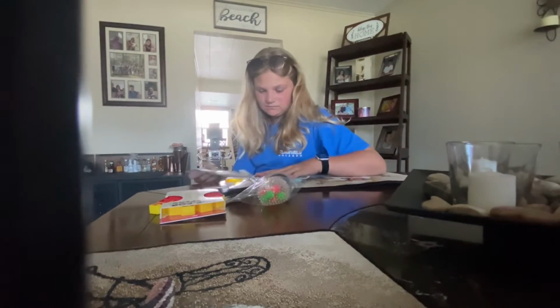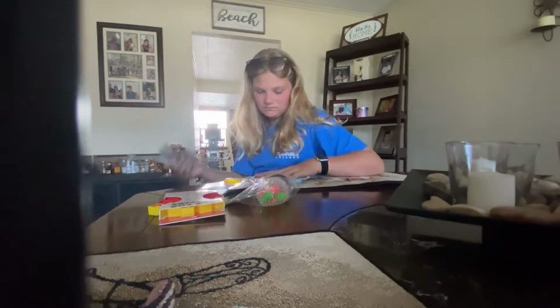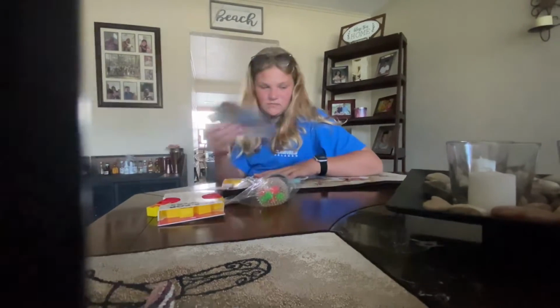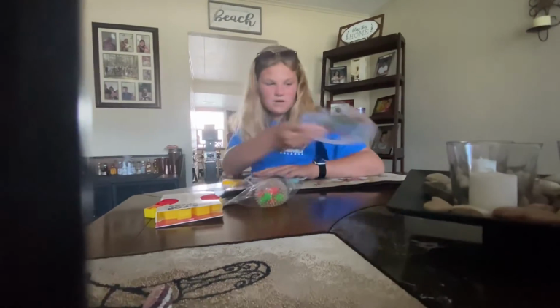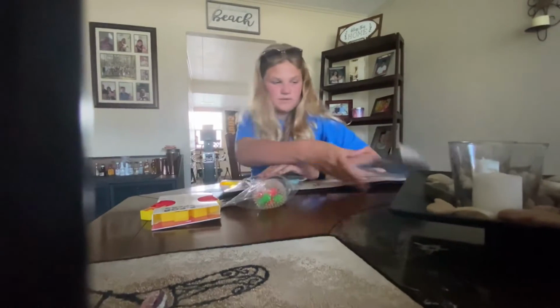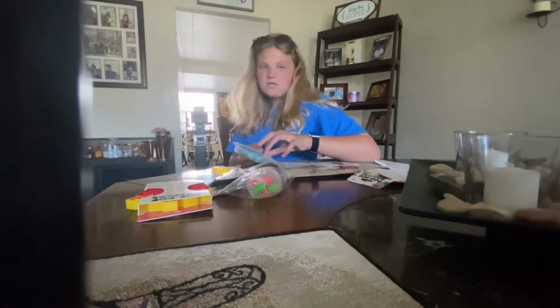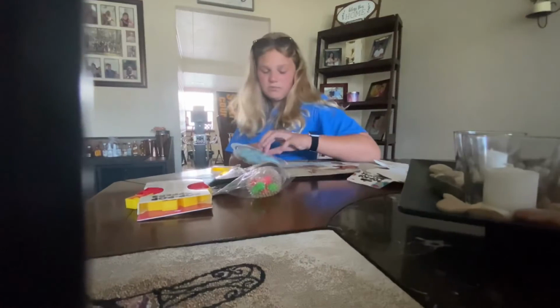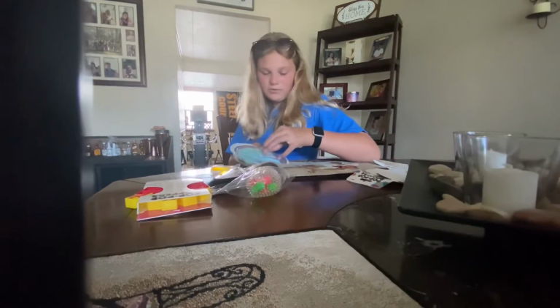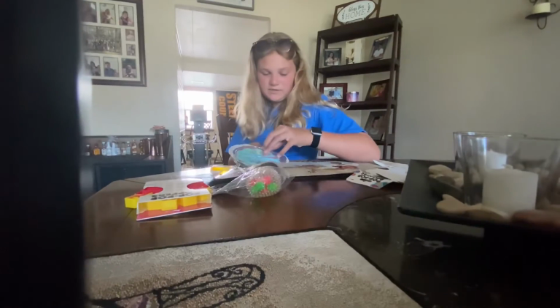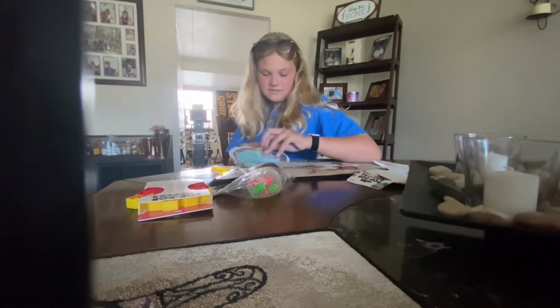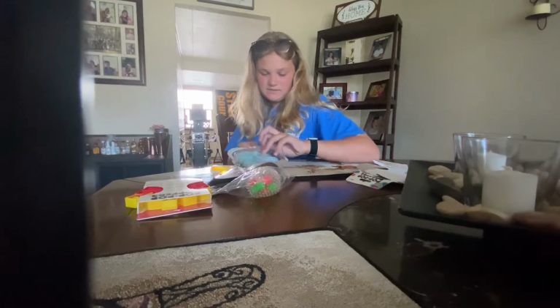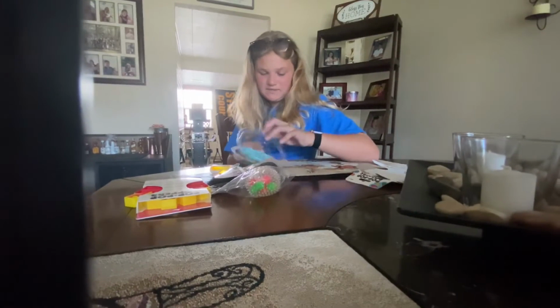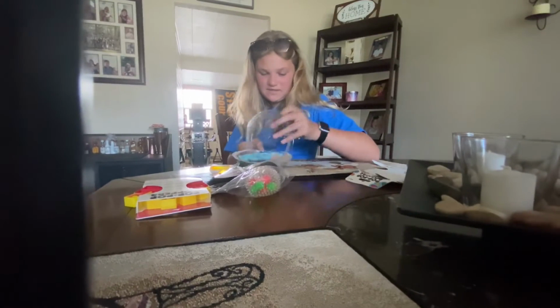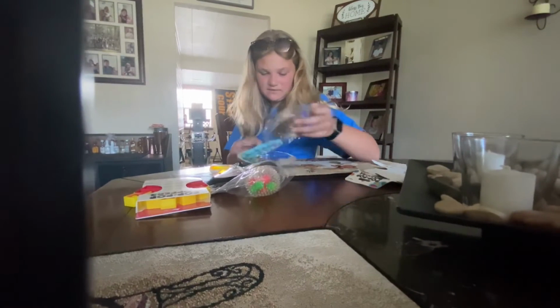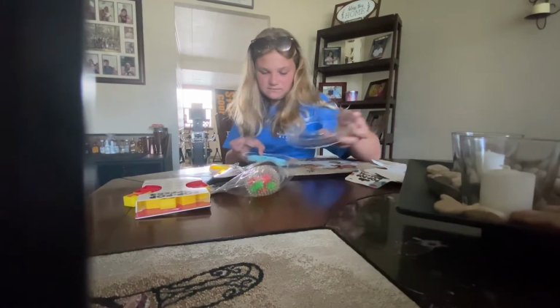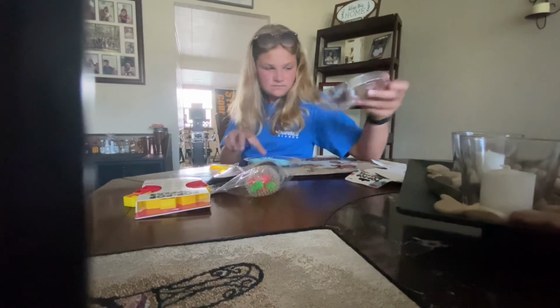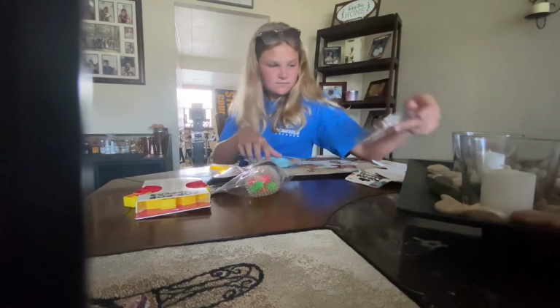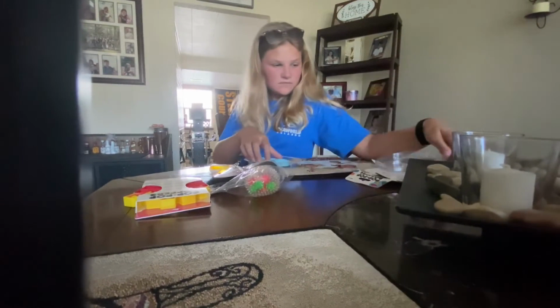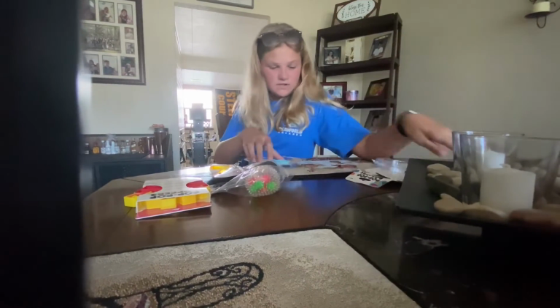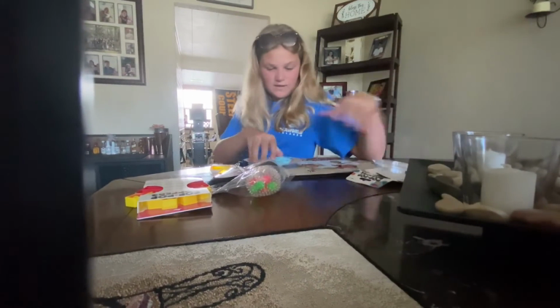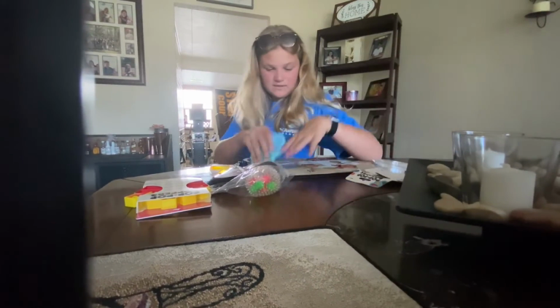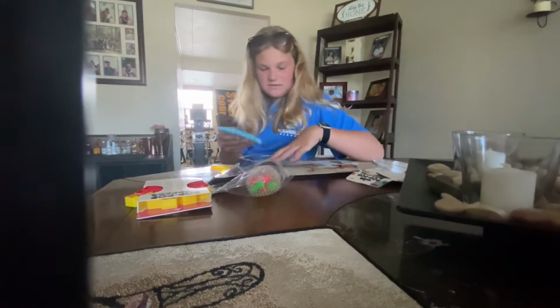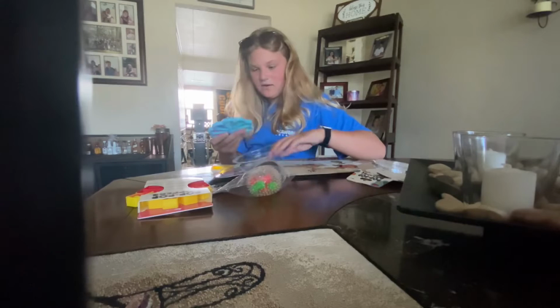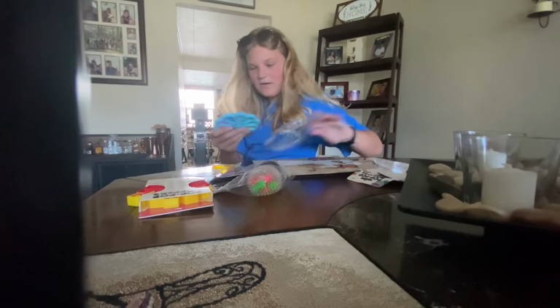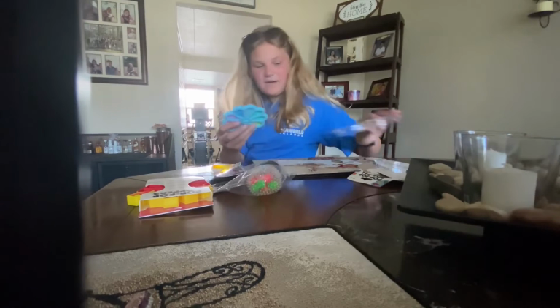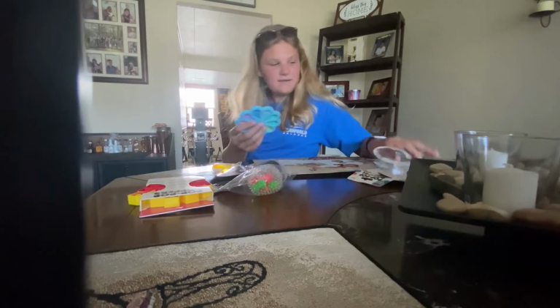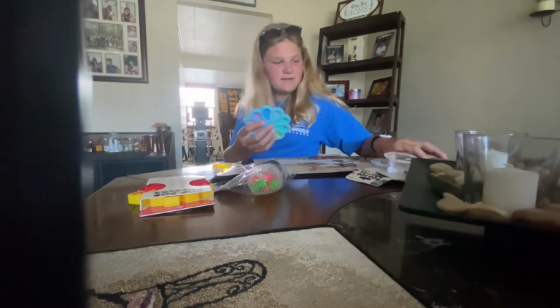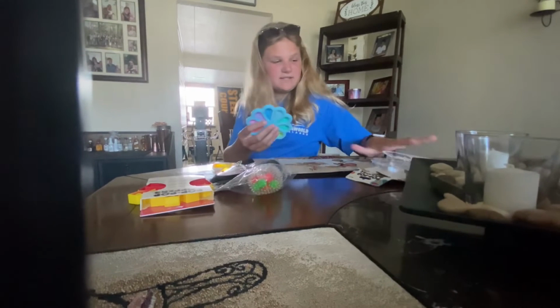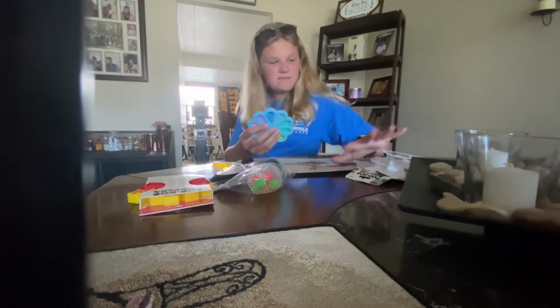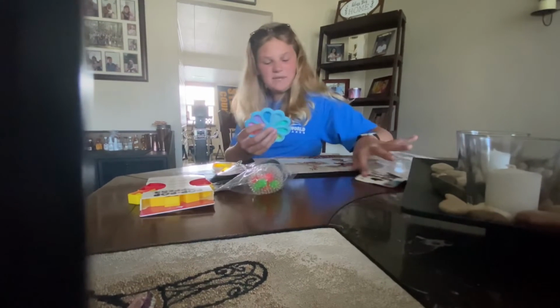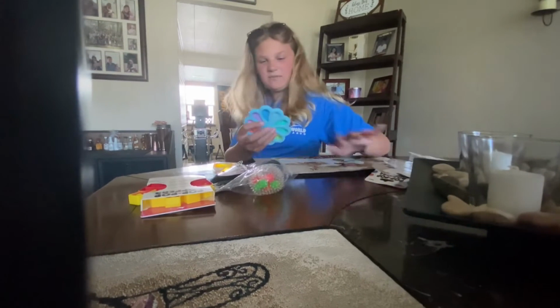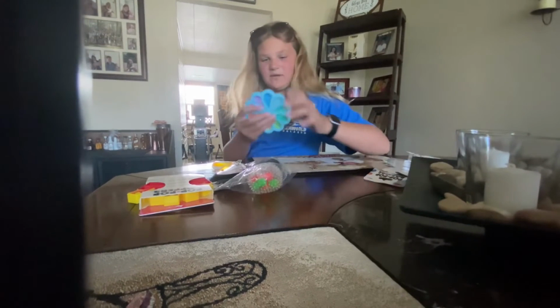There we go, gotta pull this piece out. Okay, so this is the pinwheel.